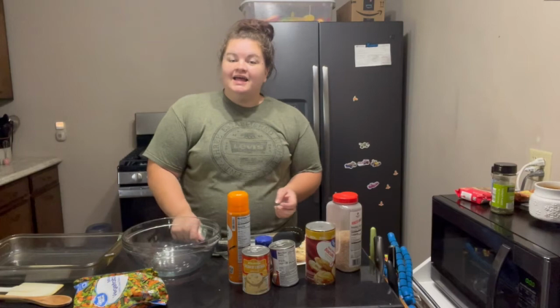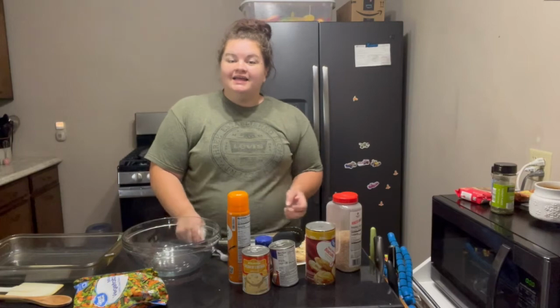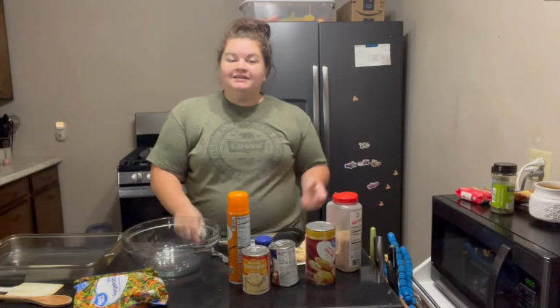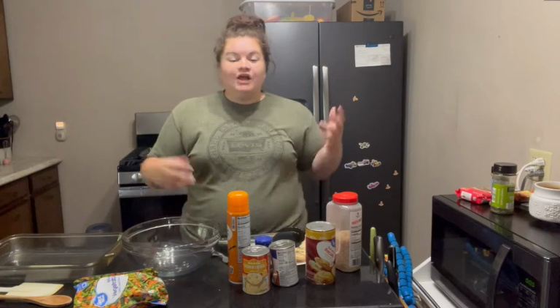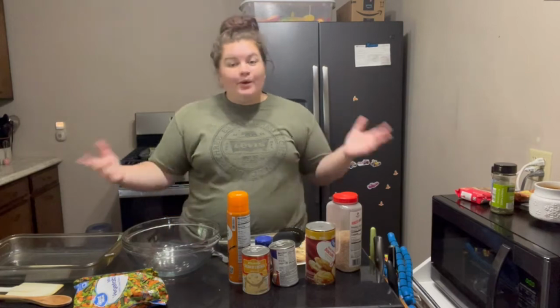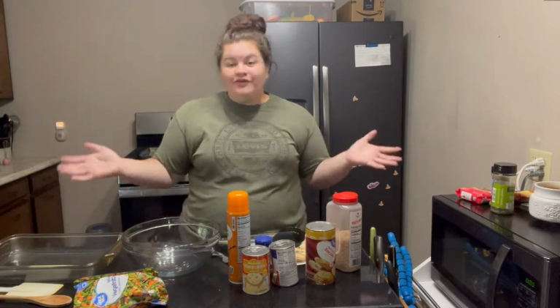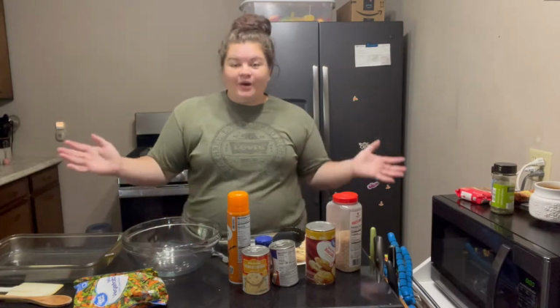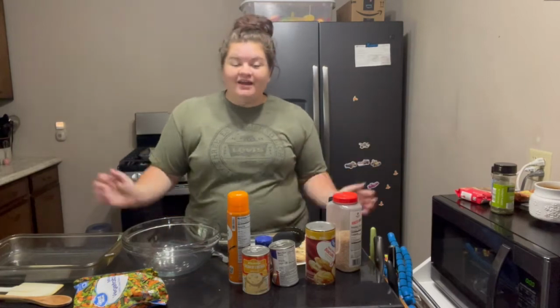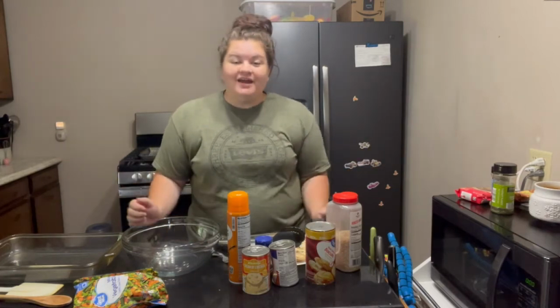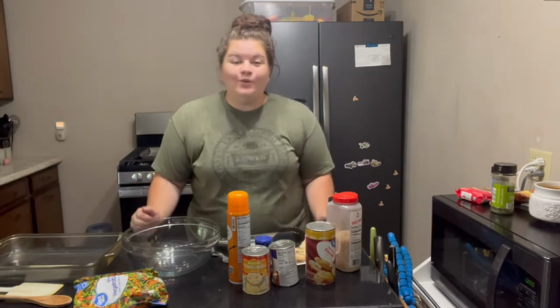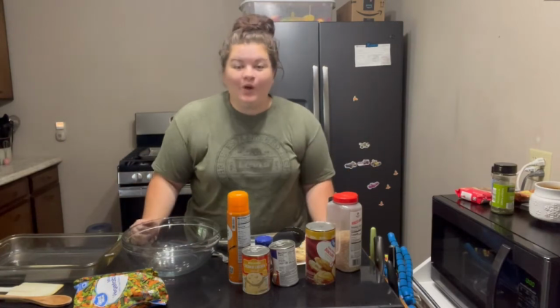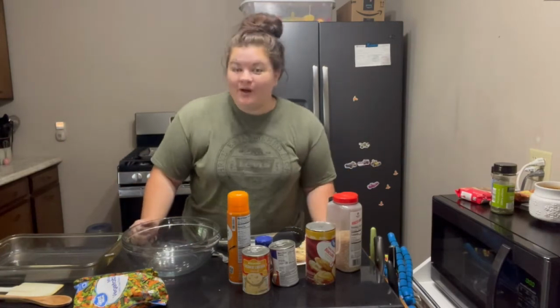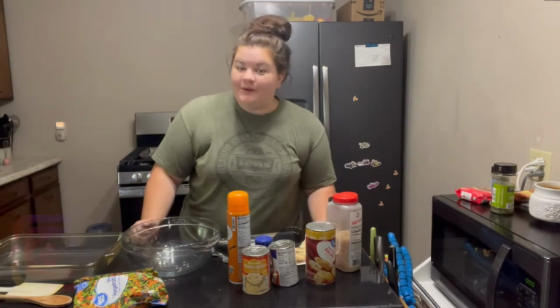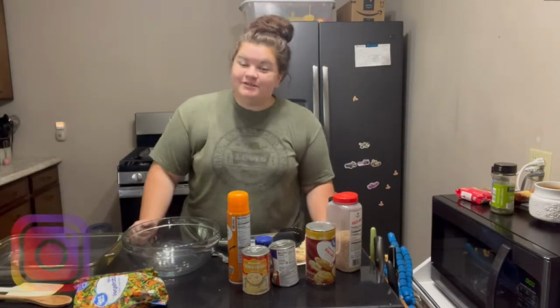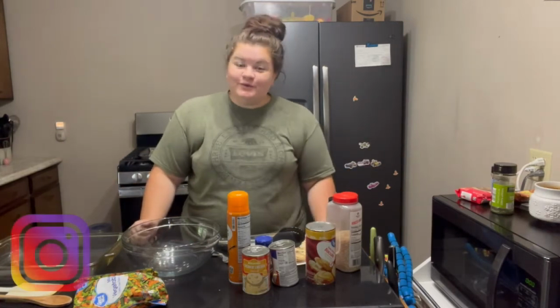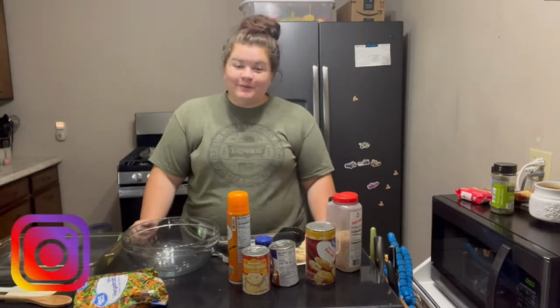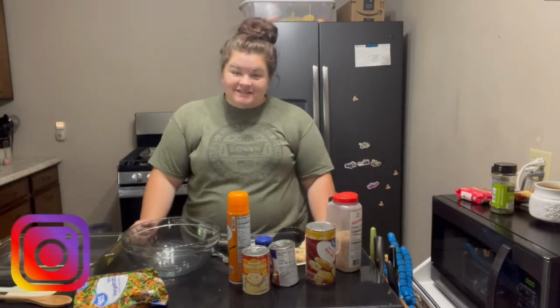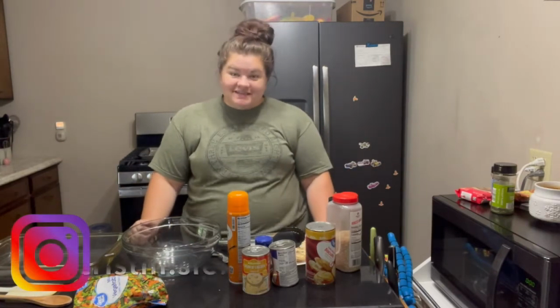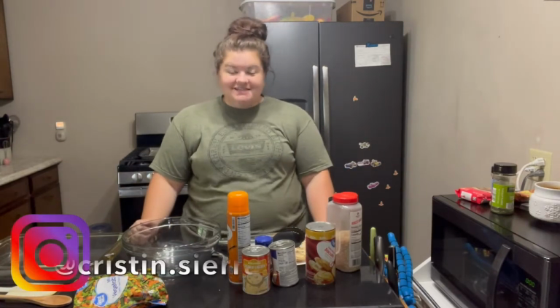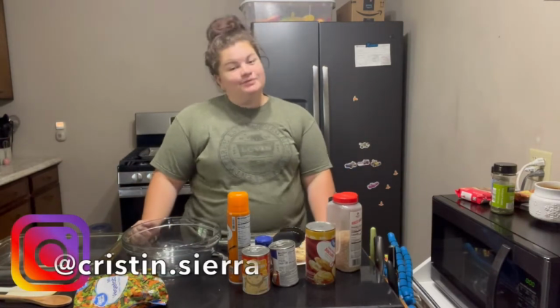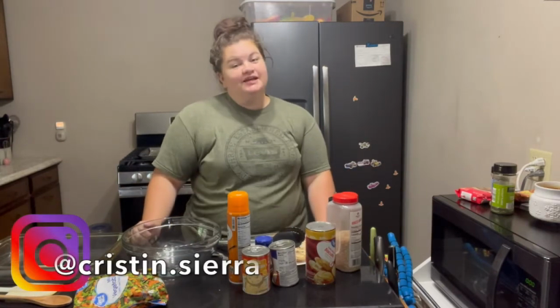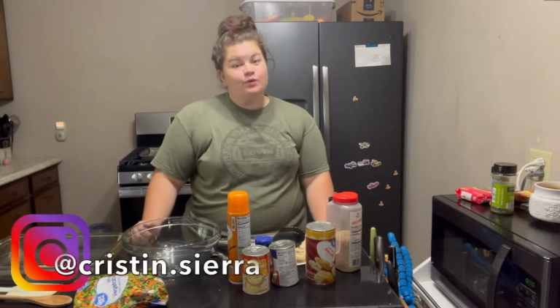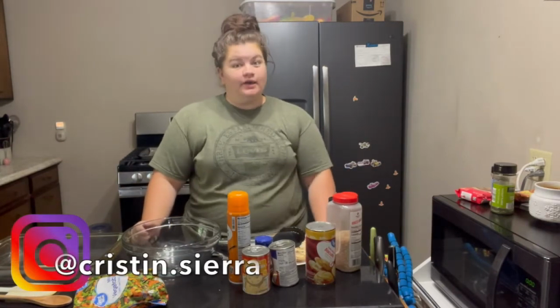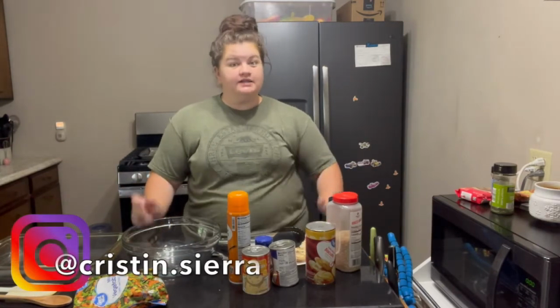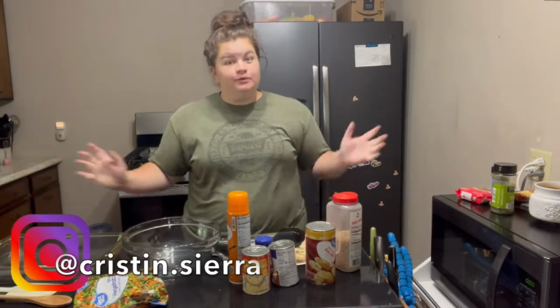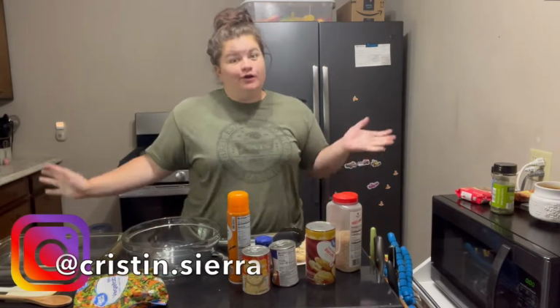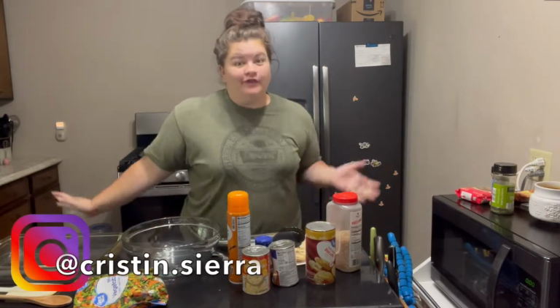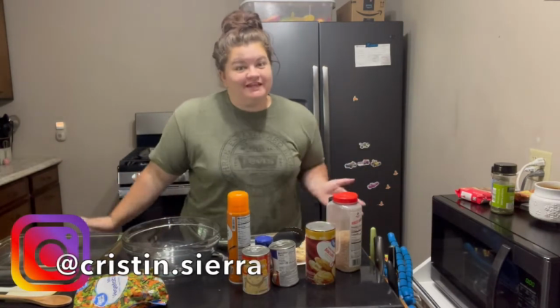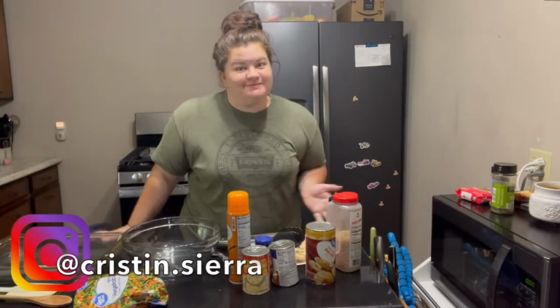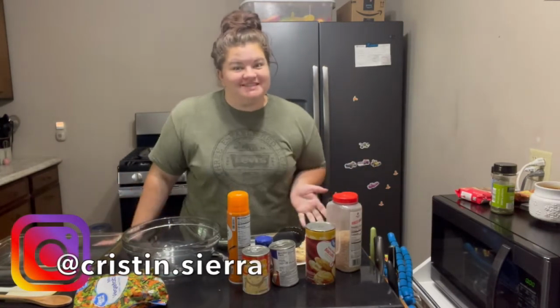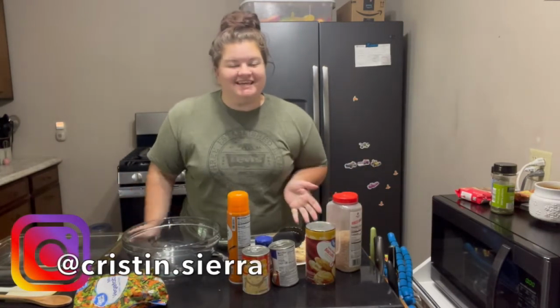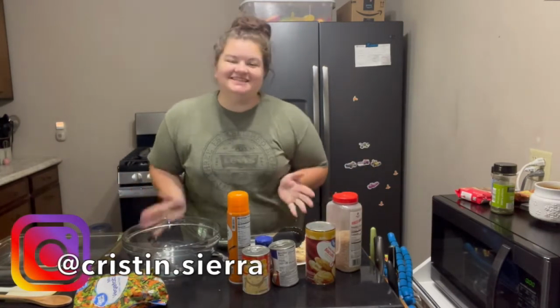Hello everyone and welcome to Biscuits, the place where we explore all things Biscuits.